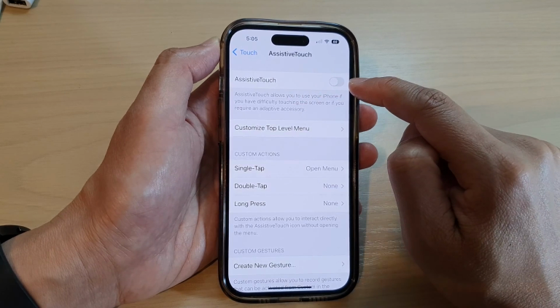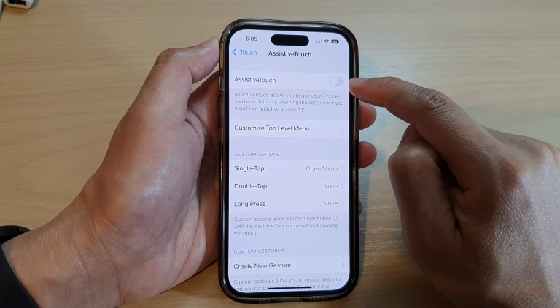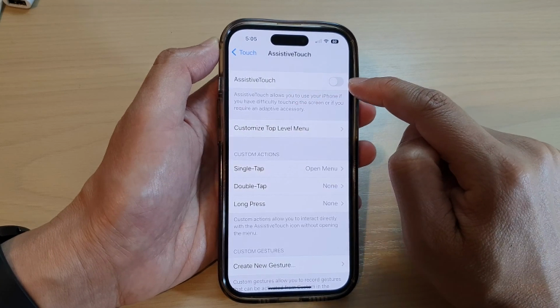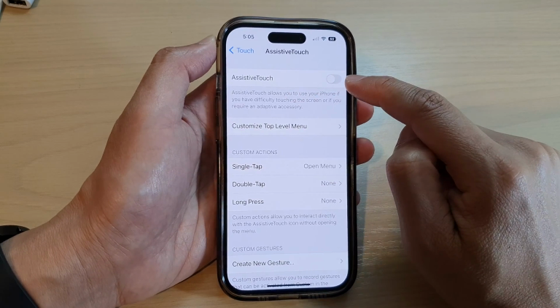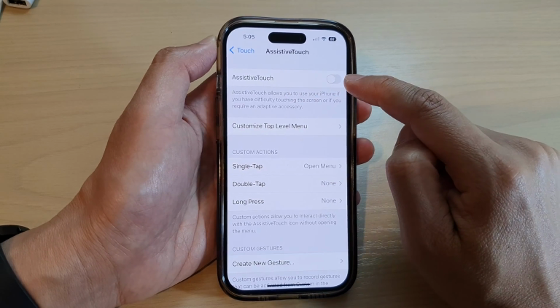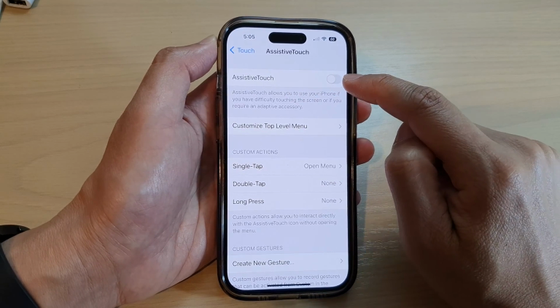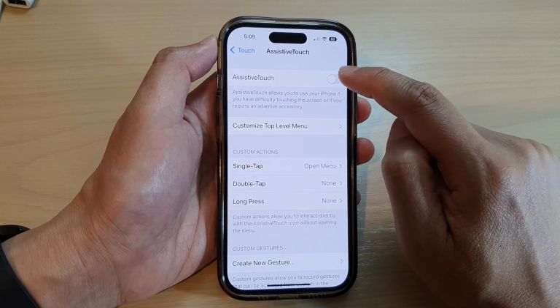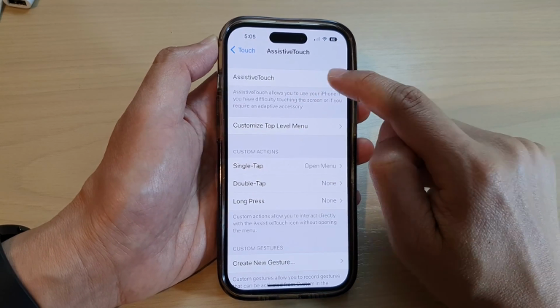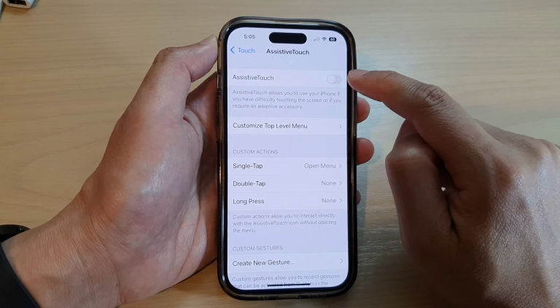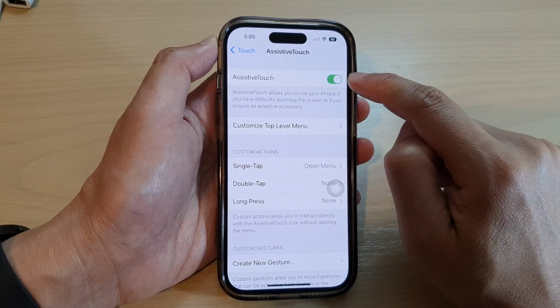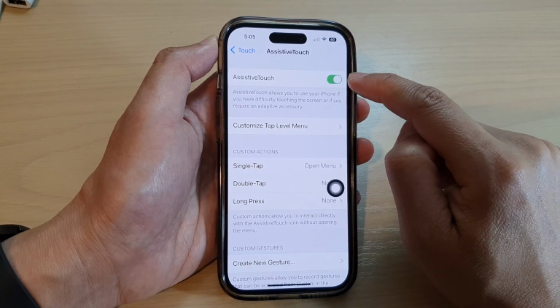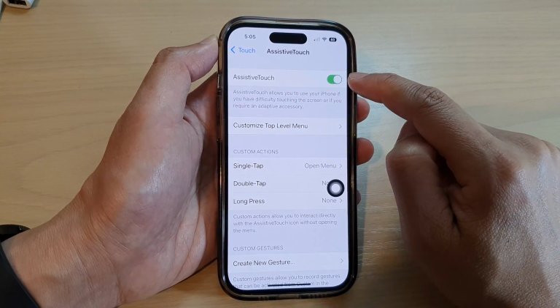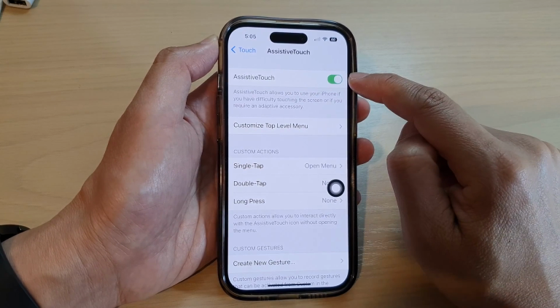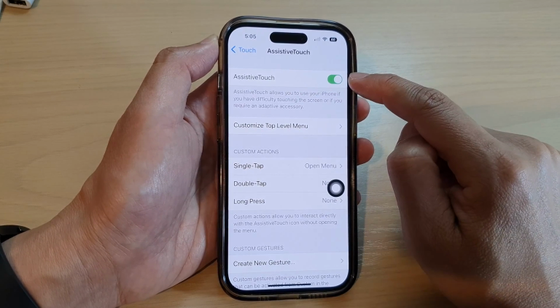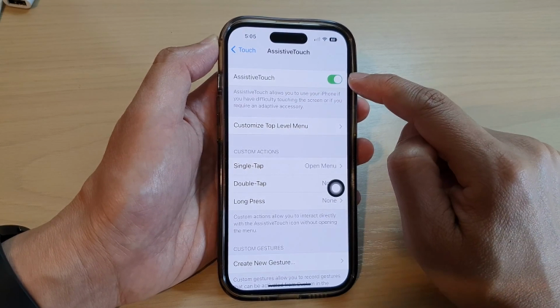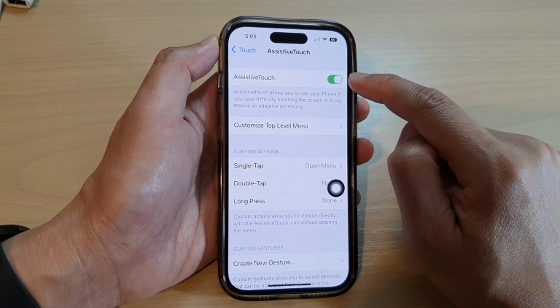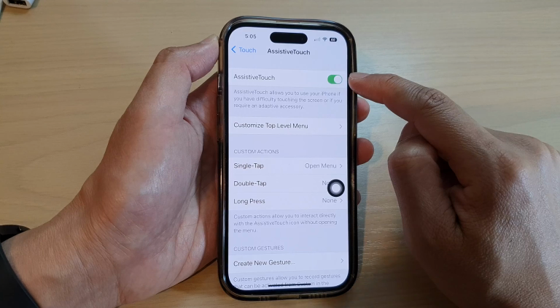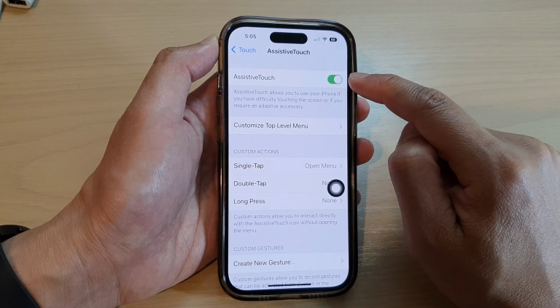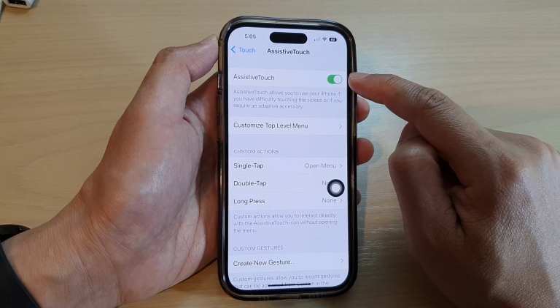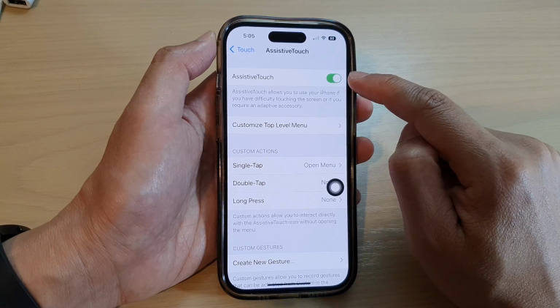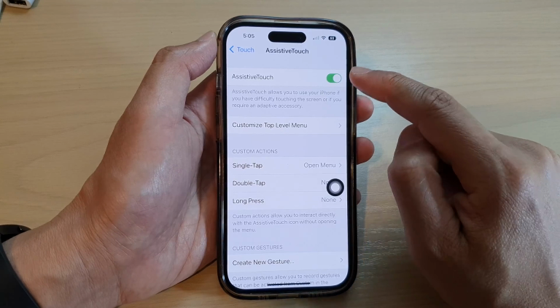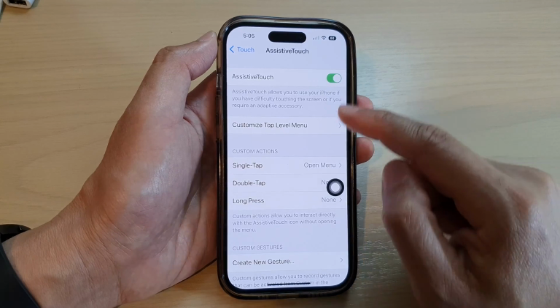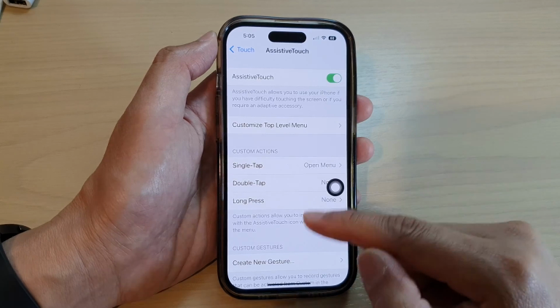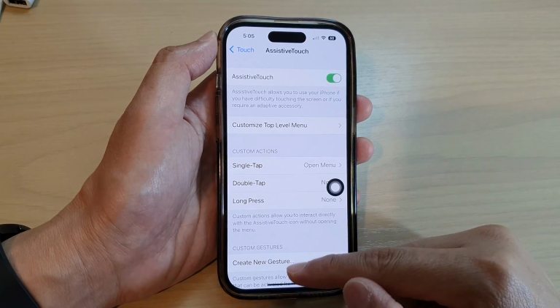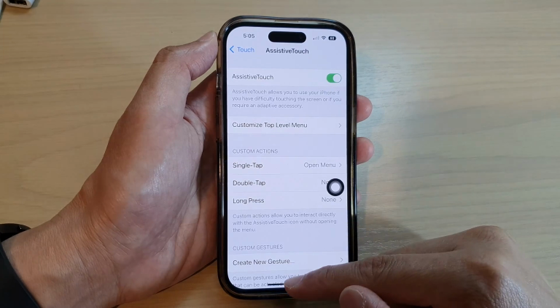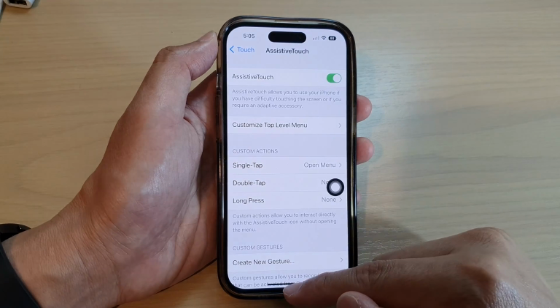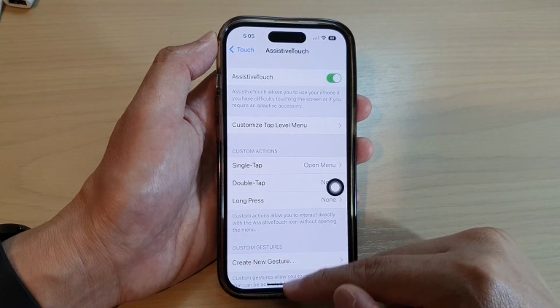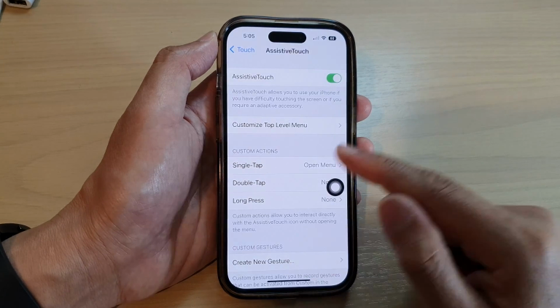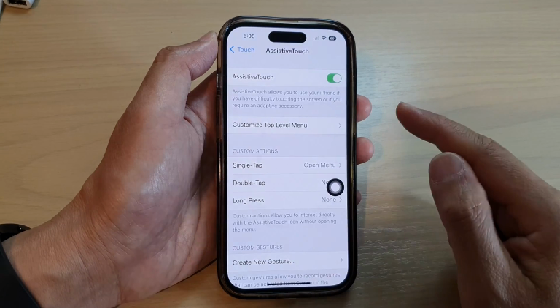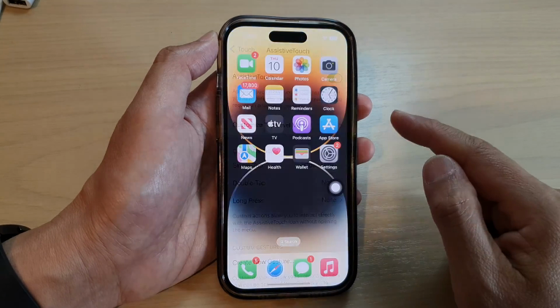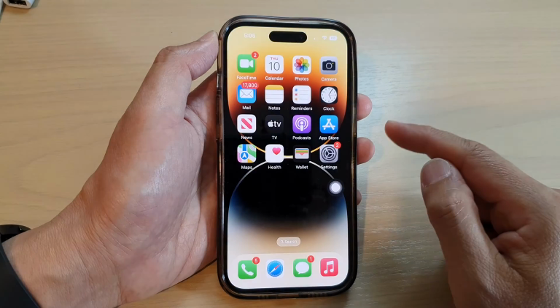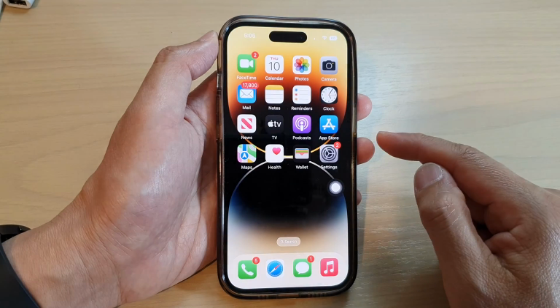Next, tap on AssistiveTouch. Make sure AssistiveTouch is switched on — if it is turned off, tap on the toggle button to turn it on. Now swipe up to go back to the home screen.